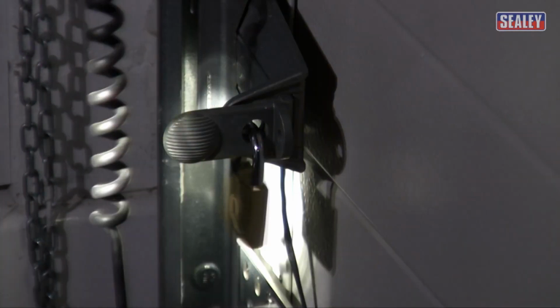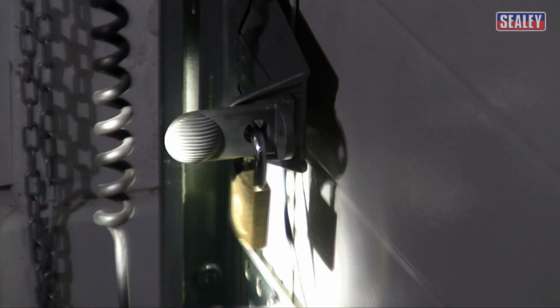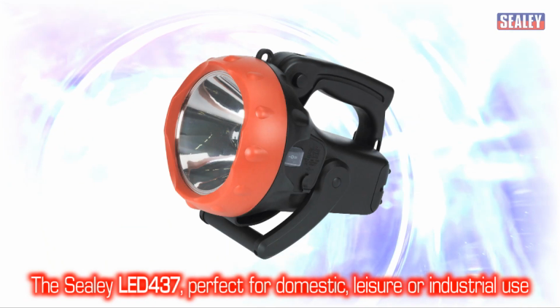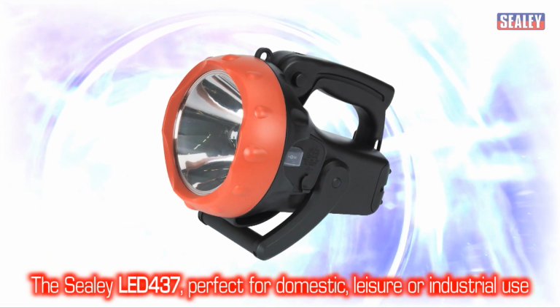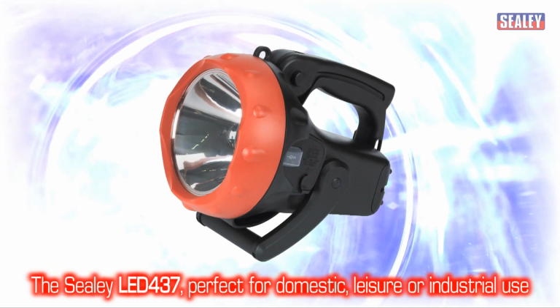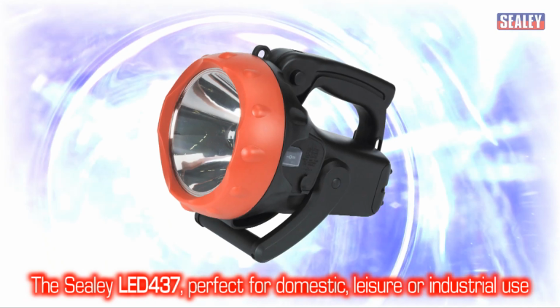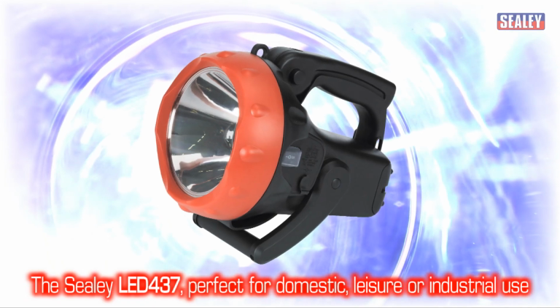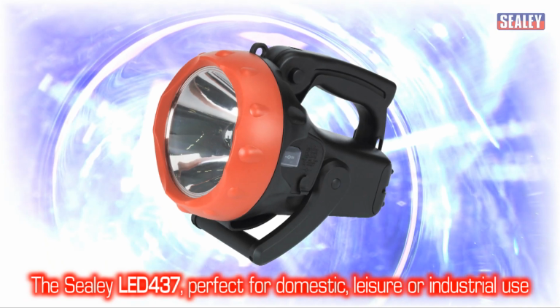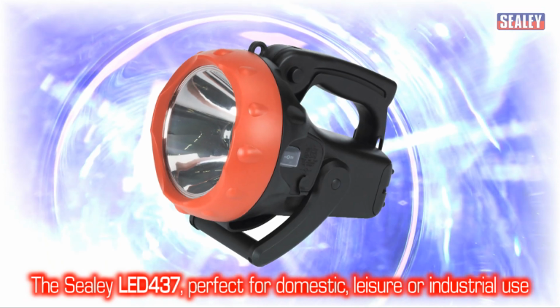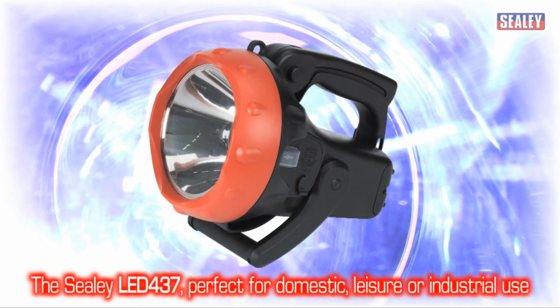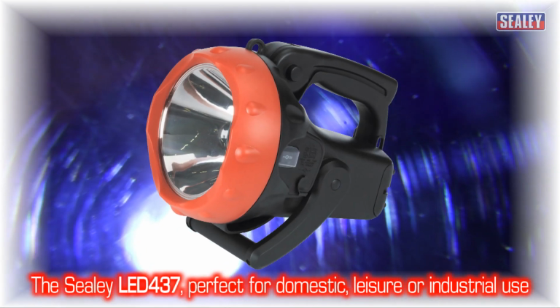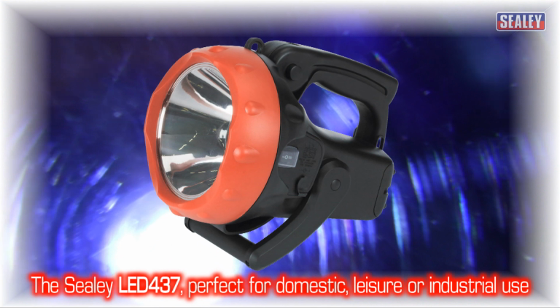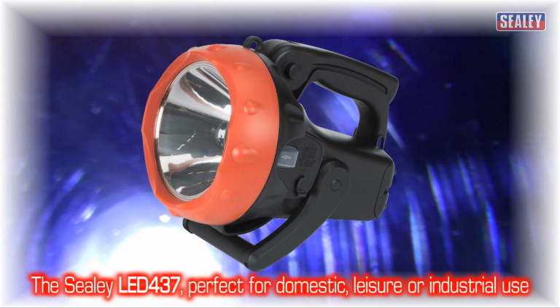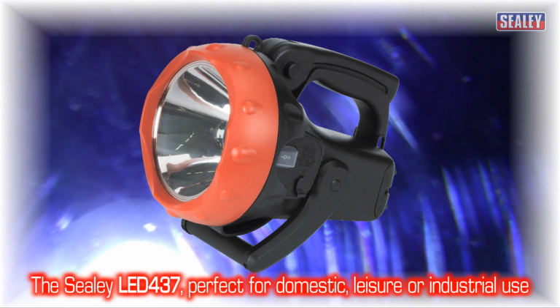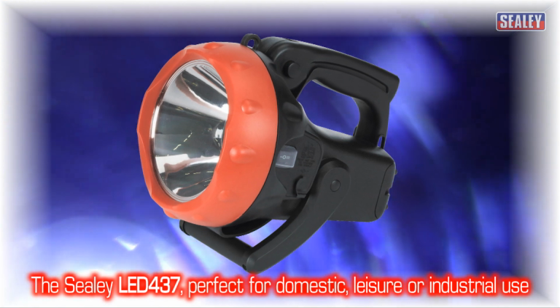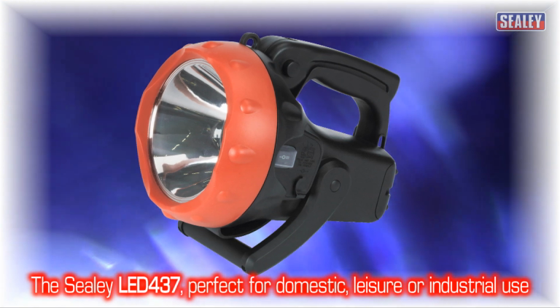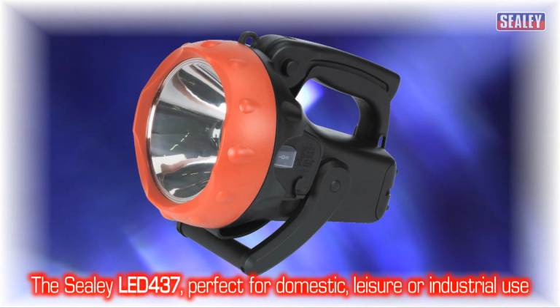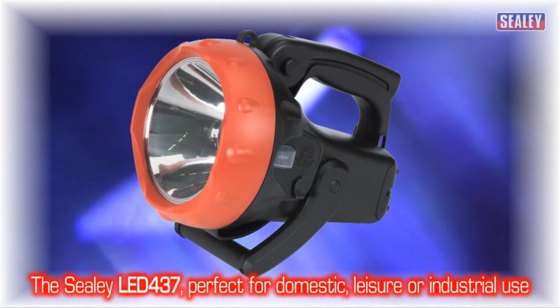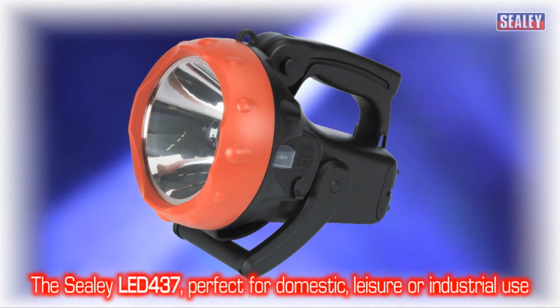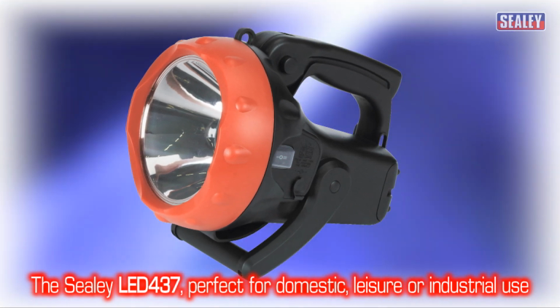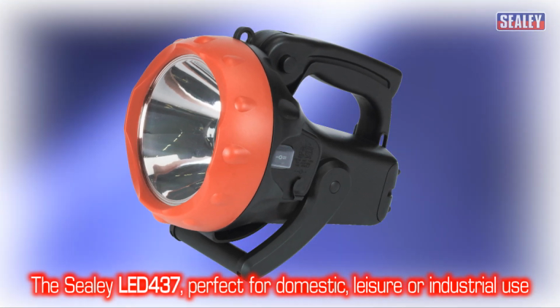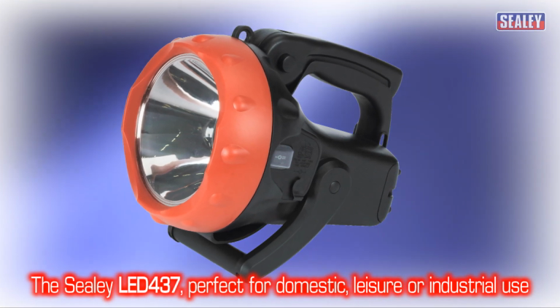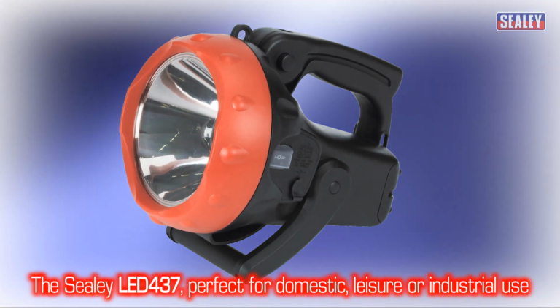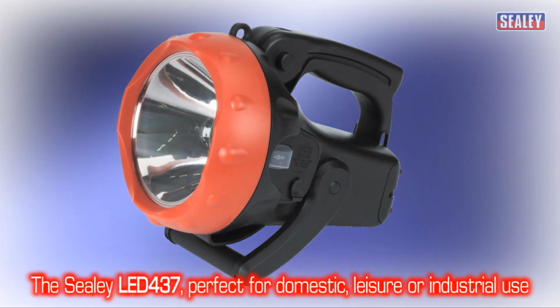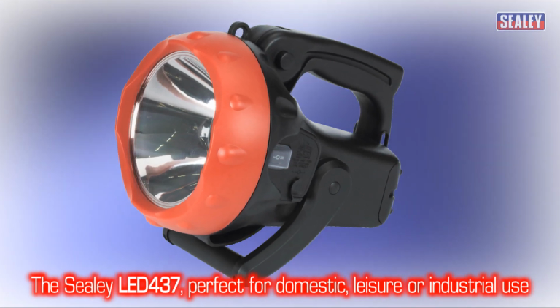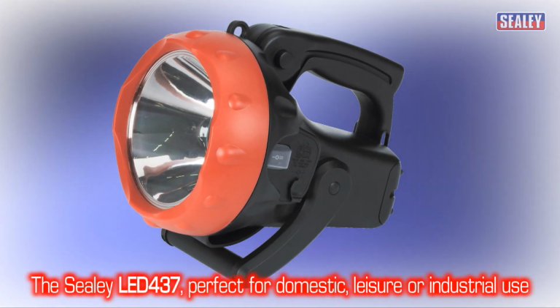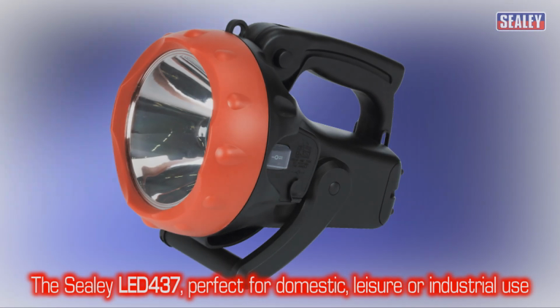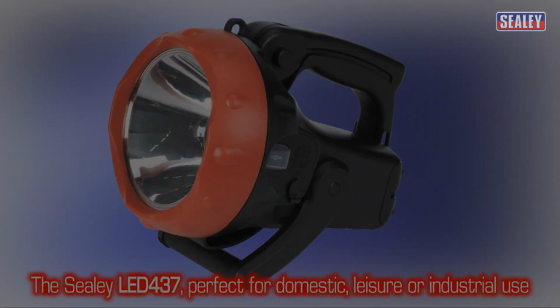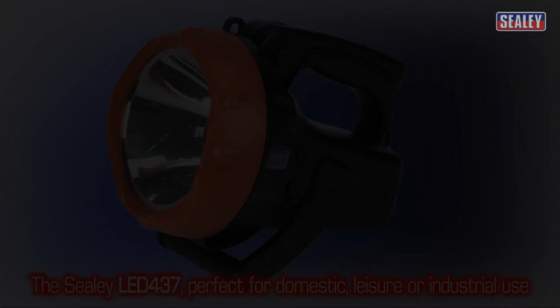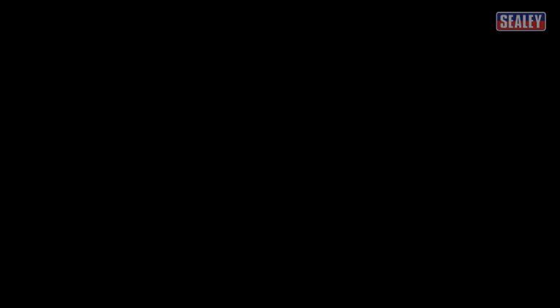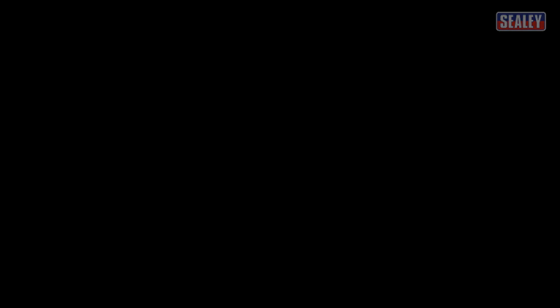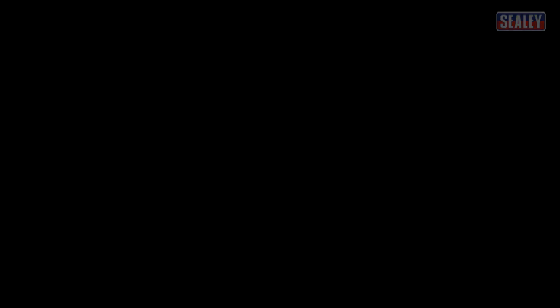The Sealey LED 437 rechargeable spotlight — perfect for domestic, leisure or industrial use.